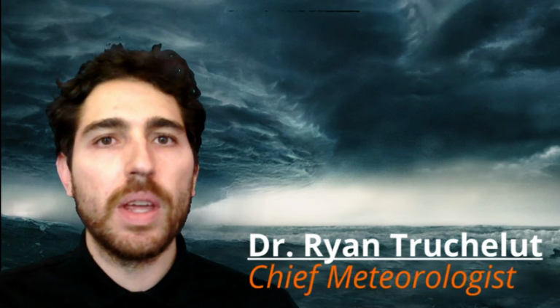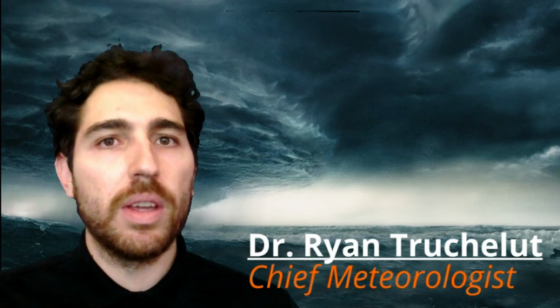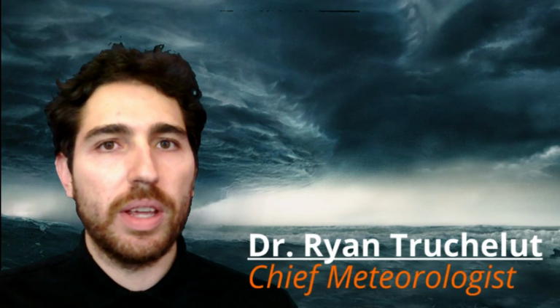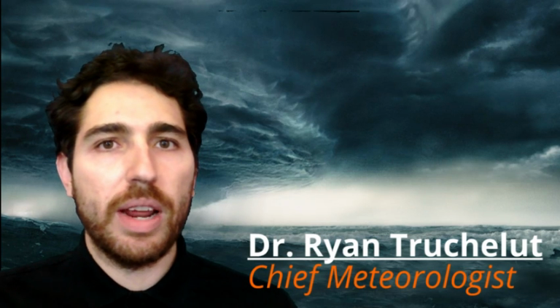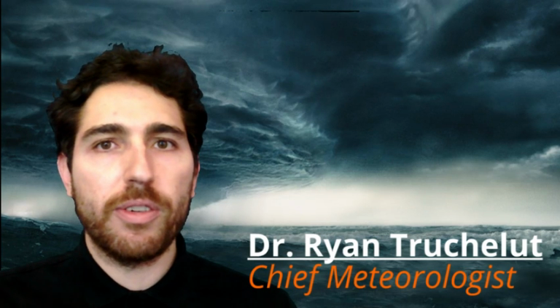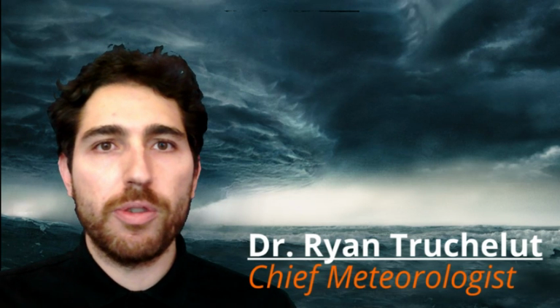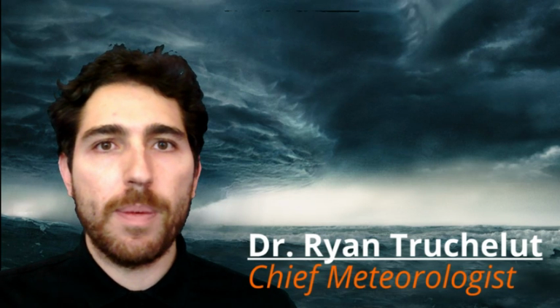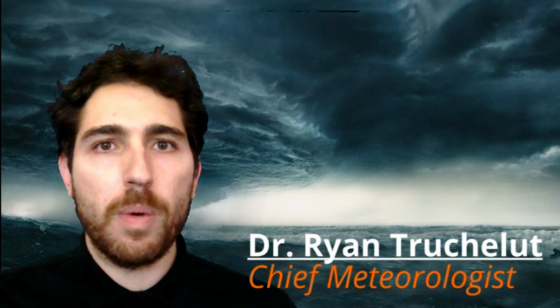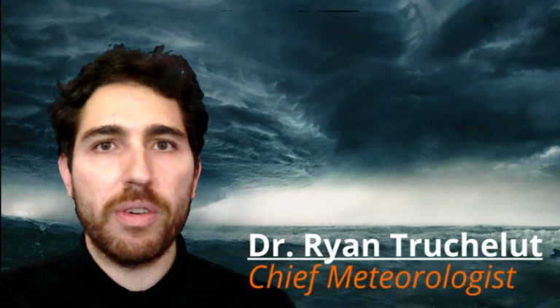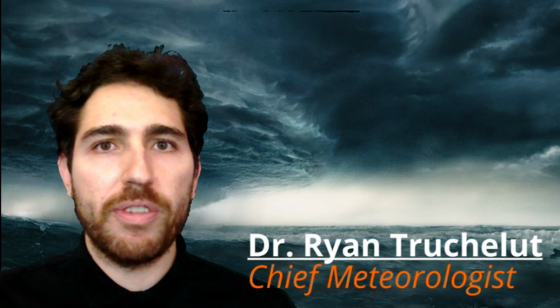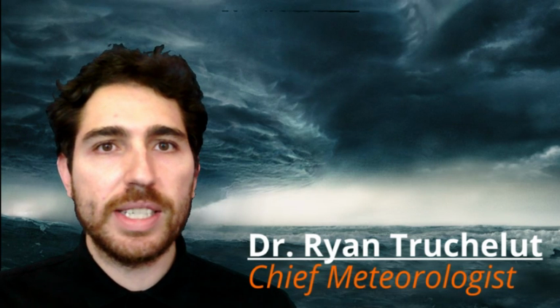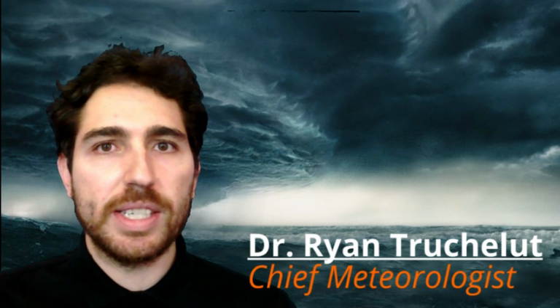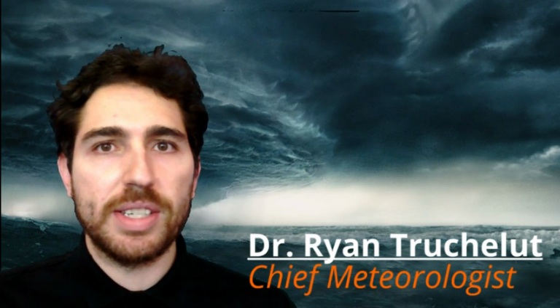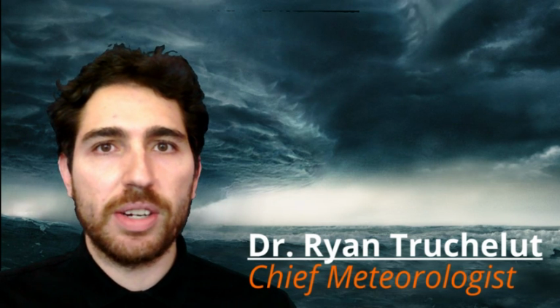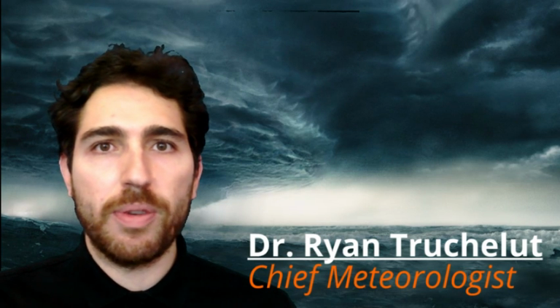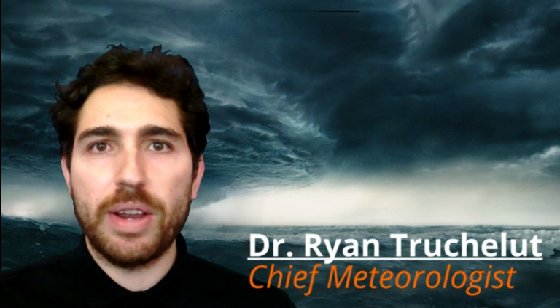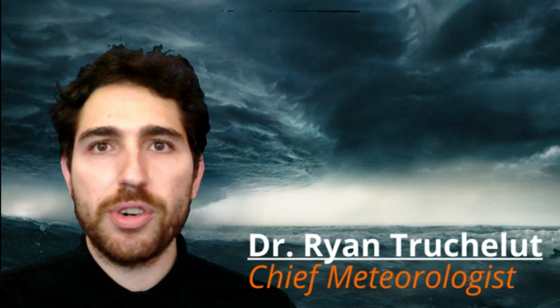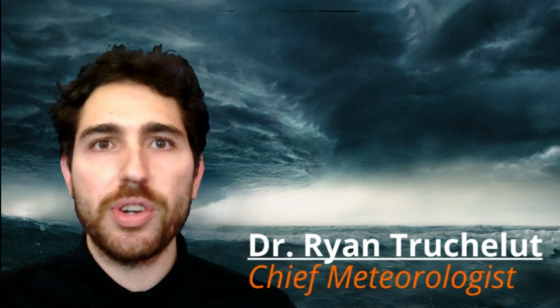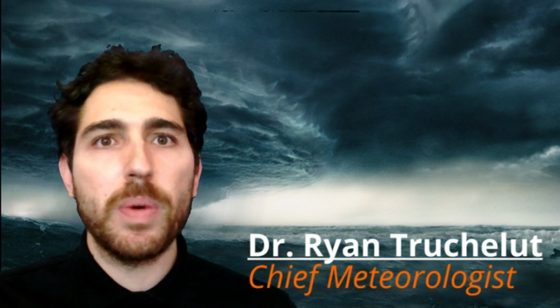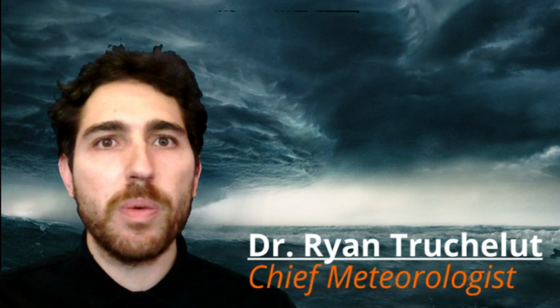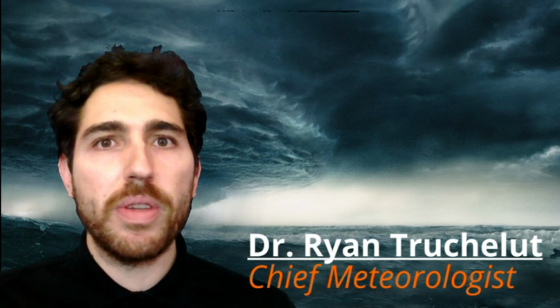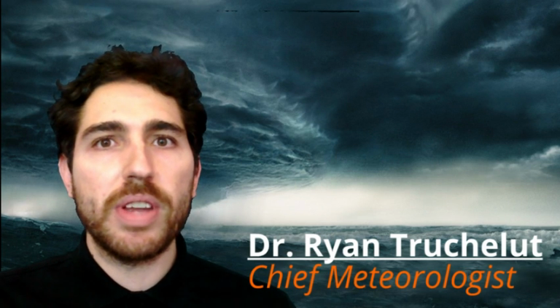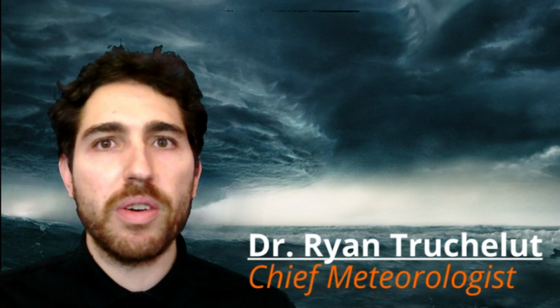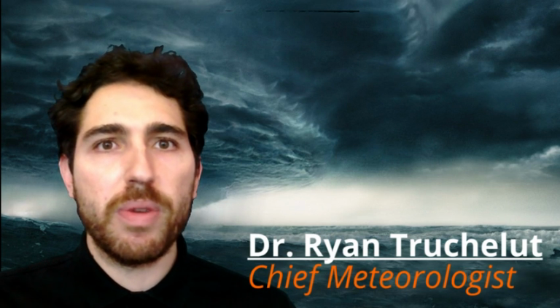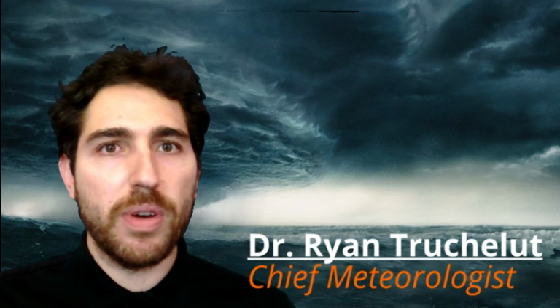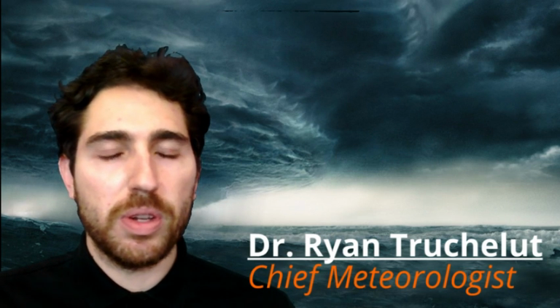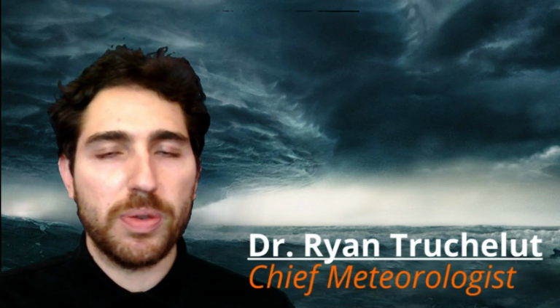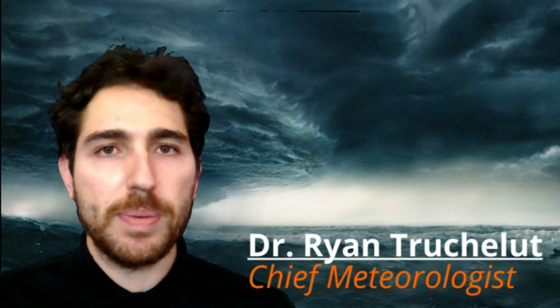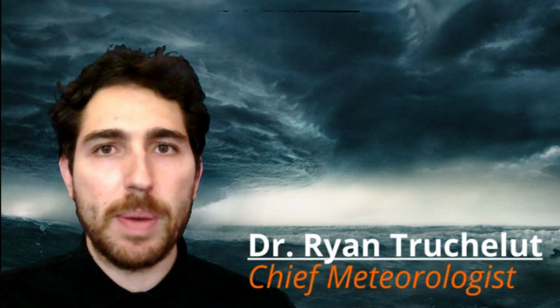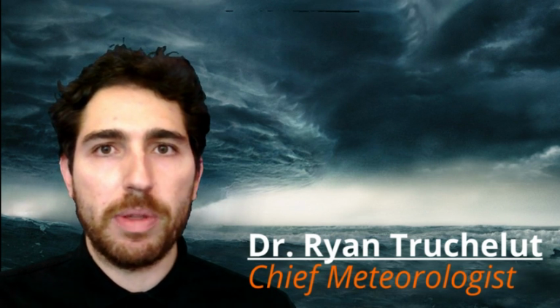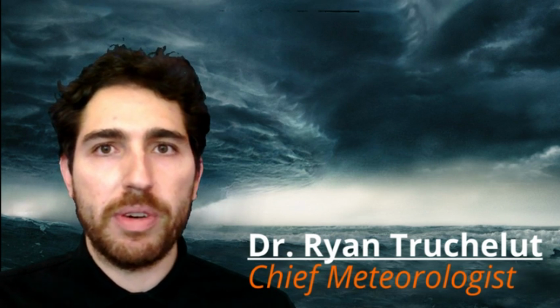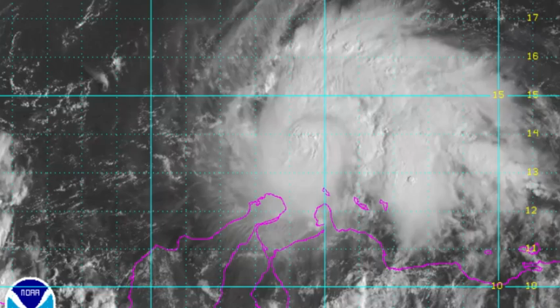Good afternoon, public weather fans. This is Dr. Ryan Trujillo with your WeatherTiger threat focus for September 30th.